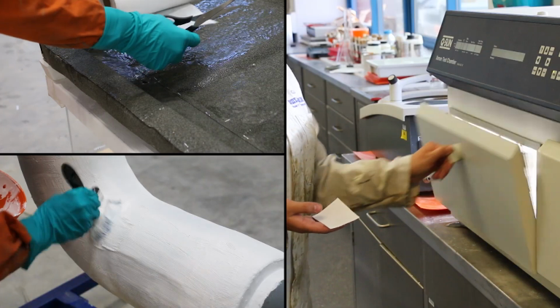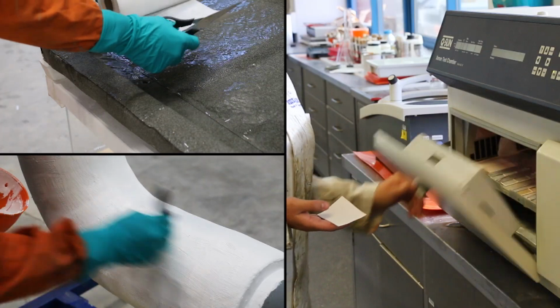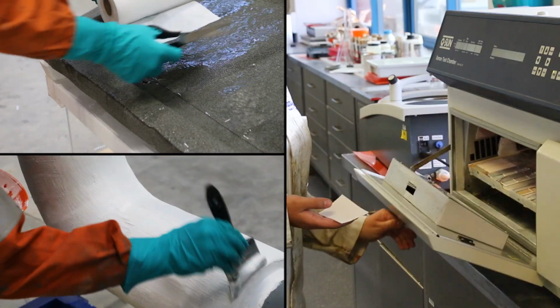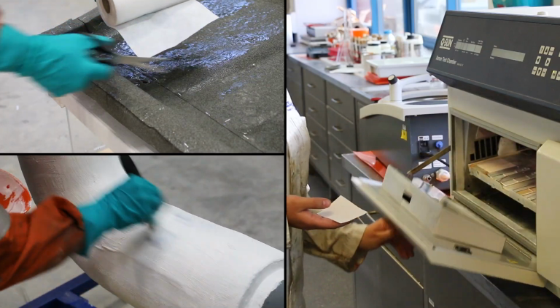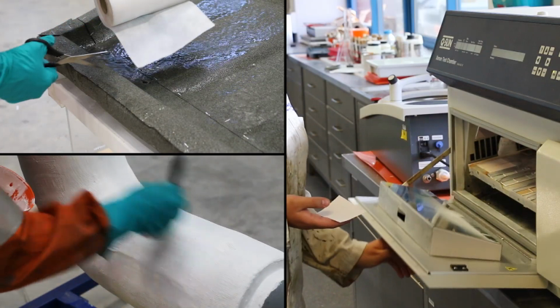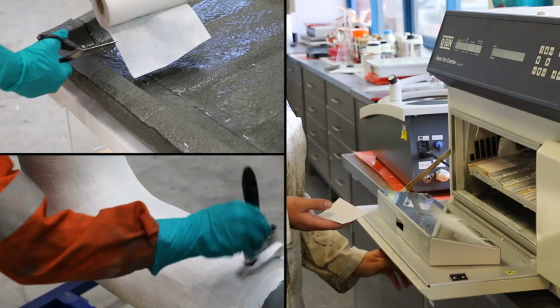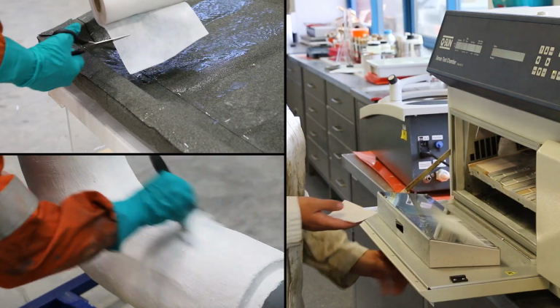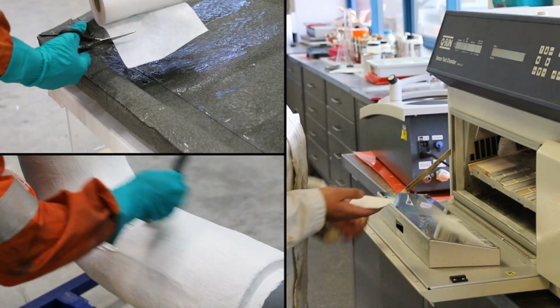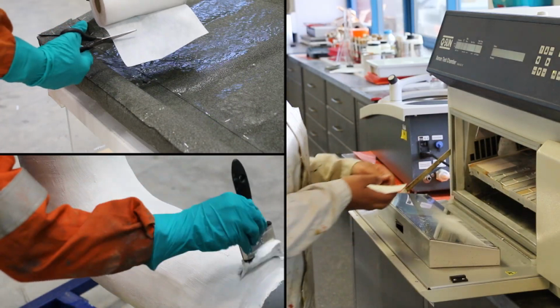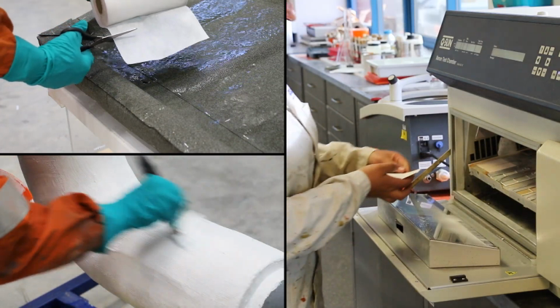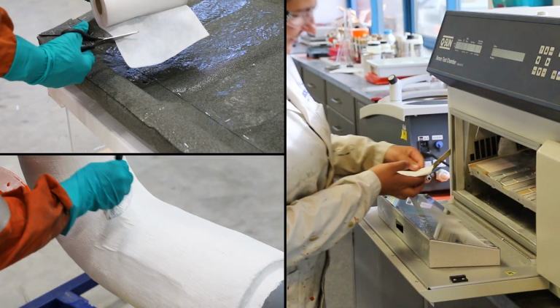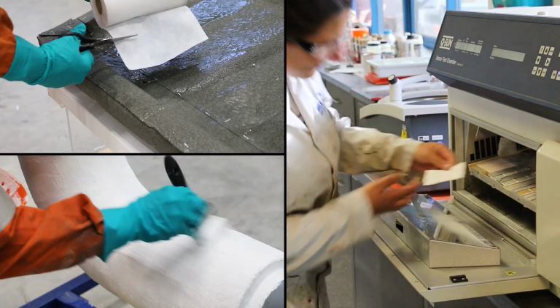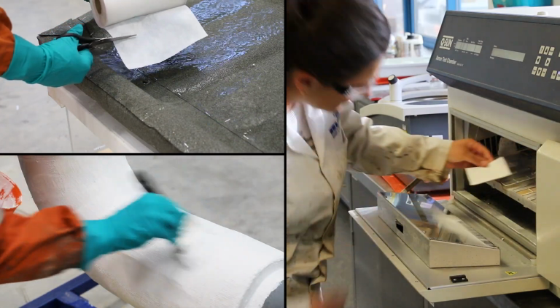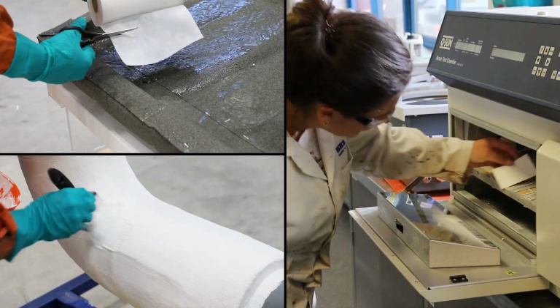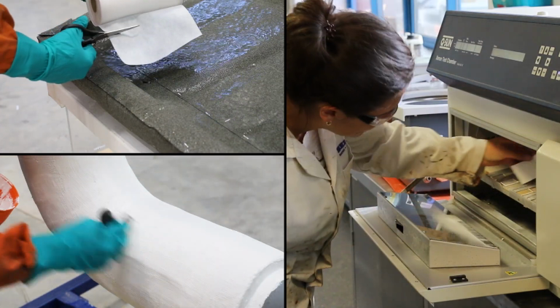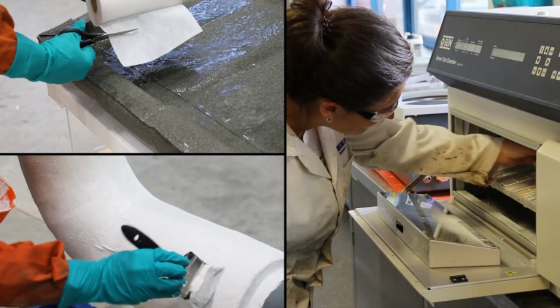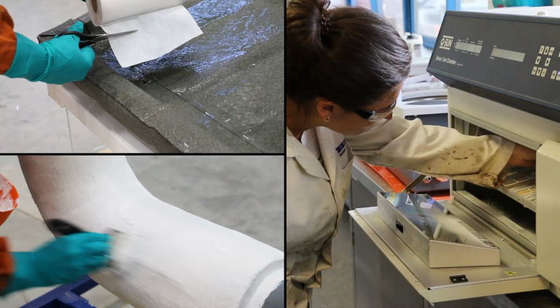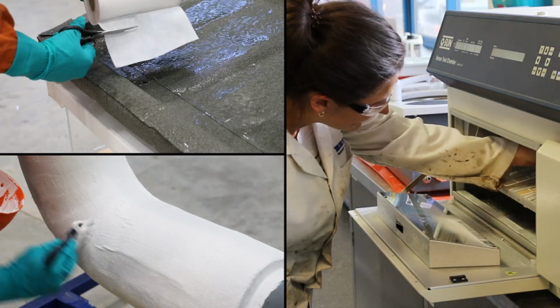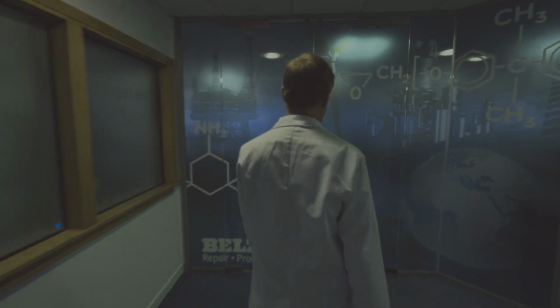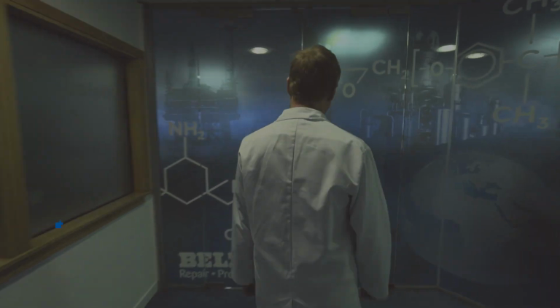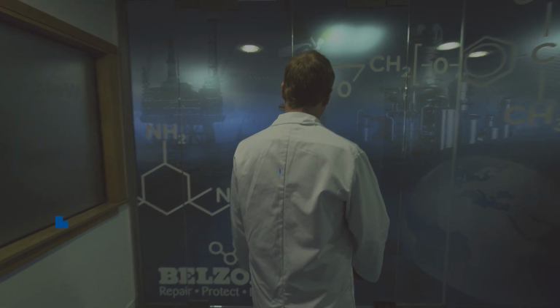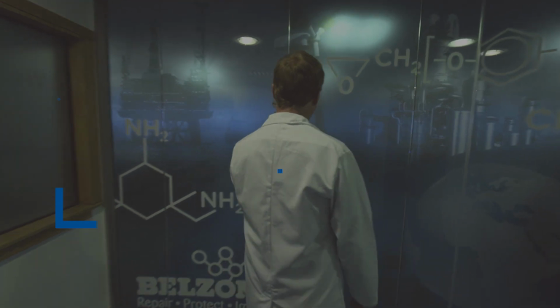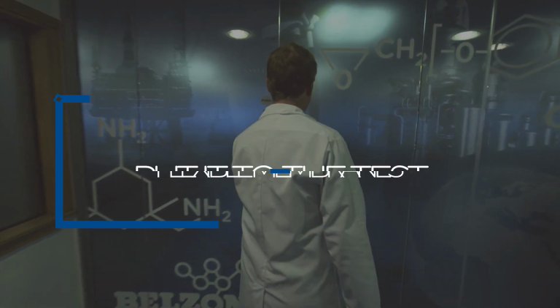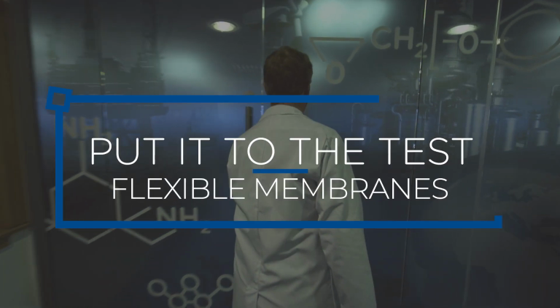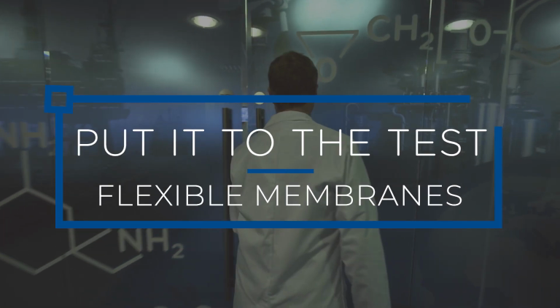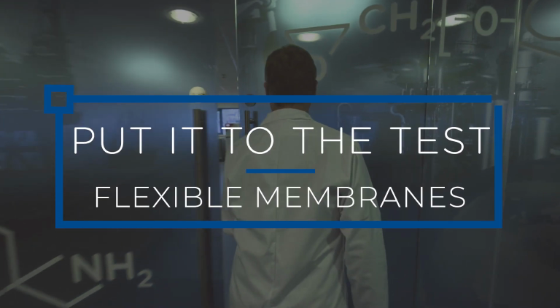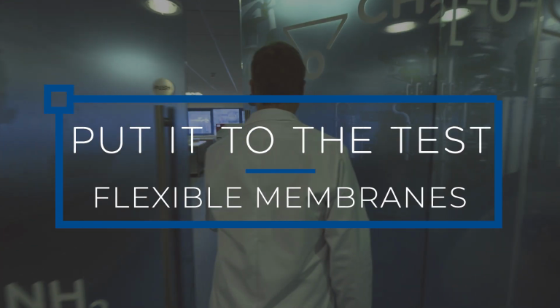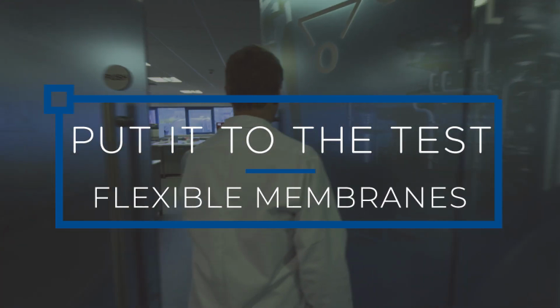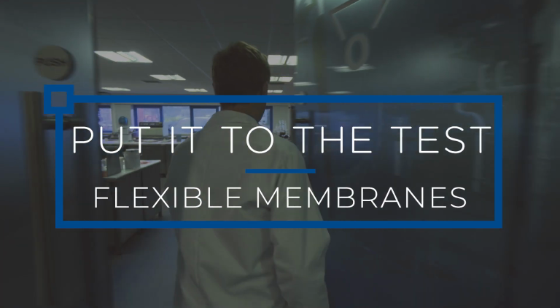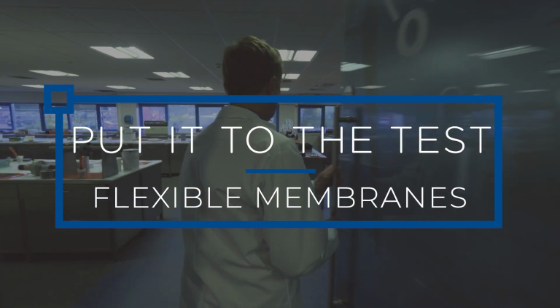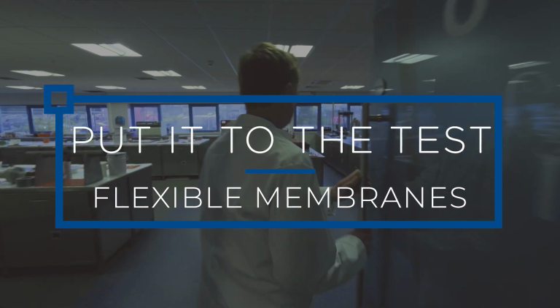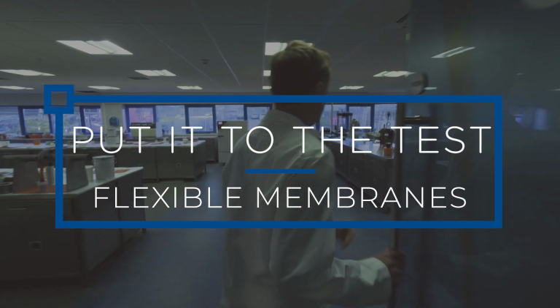Microporous membranes are able to offer a wide range of performance benefits. This video will be putting some of these systems to the test.